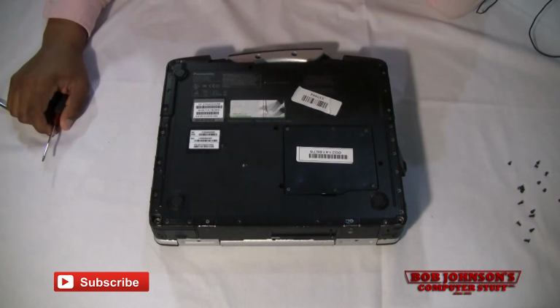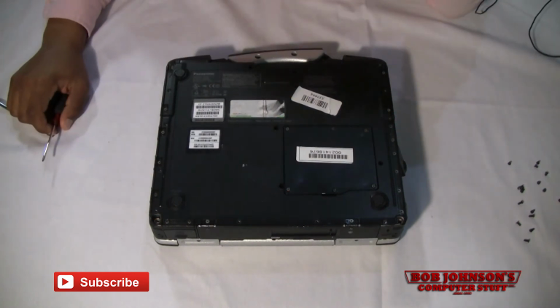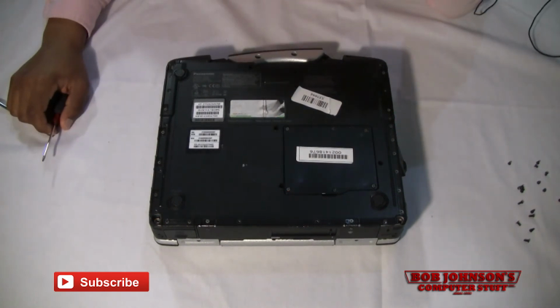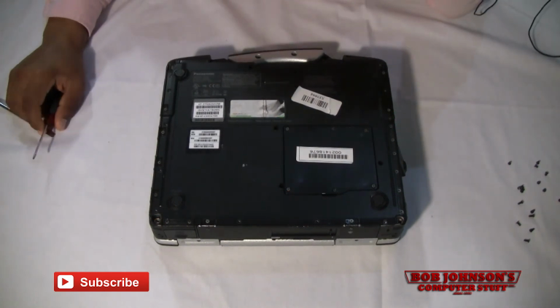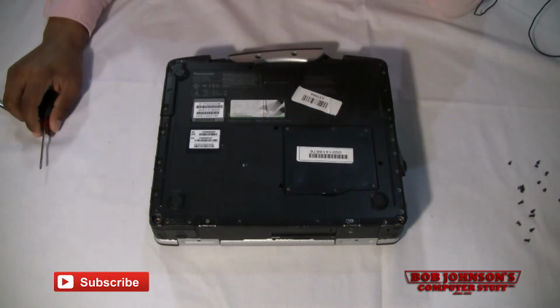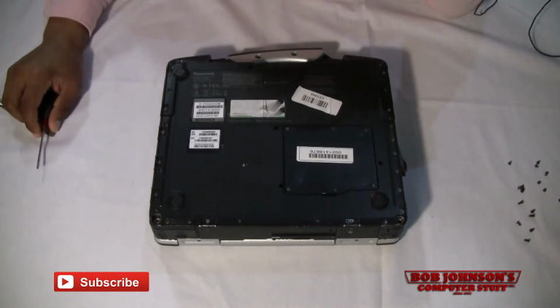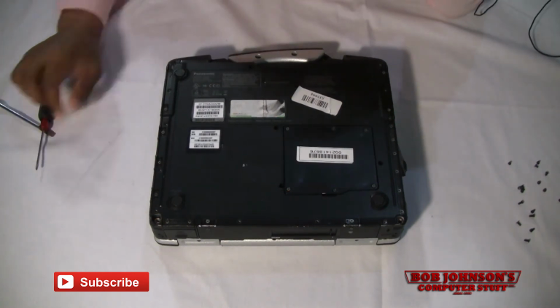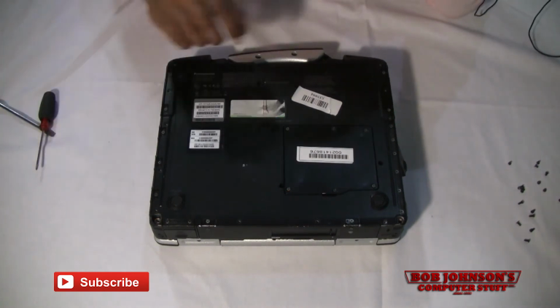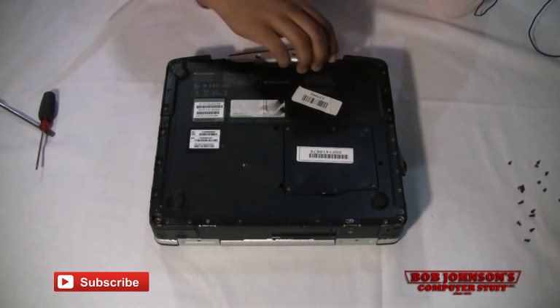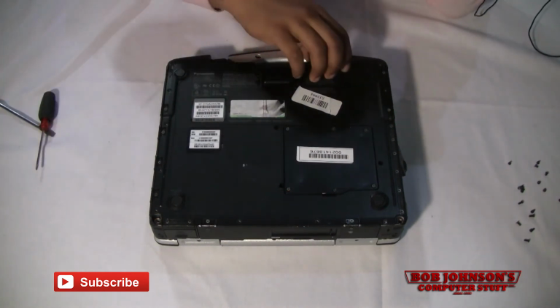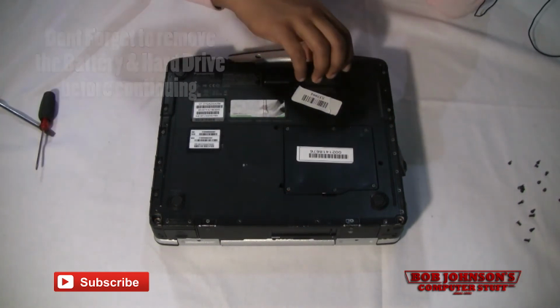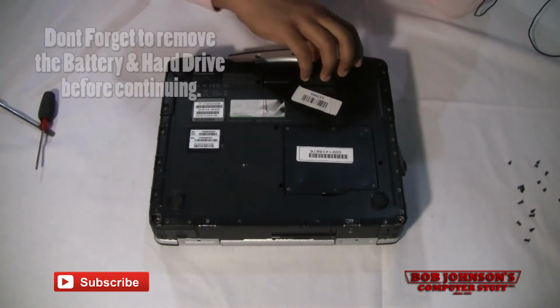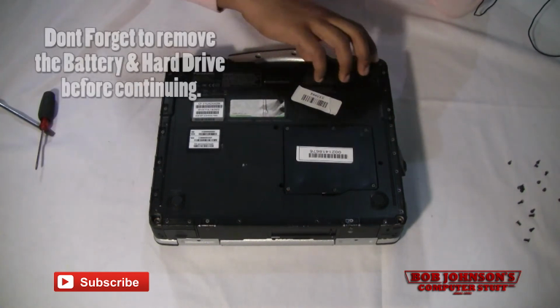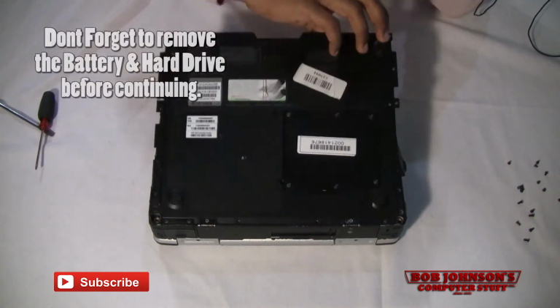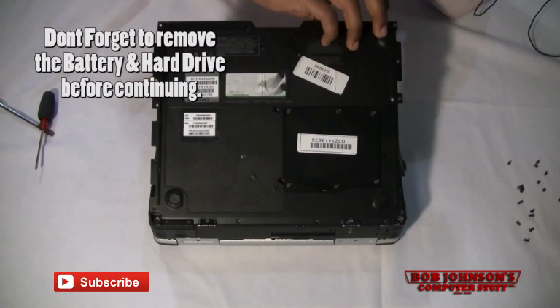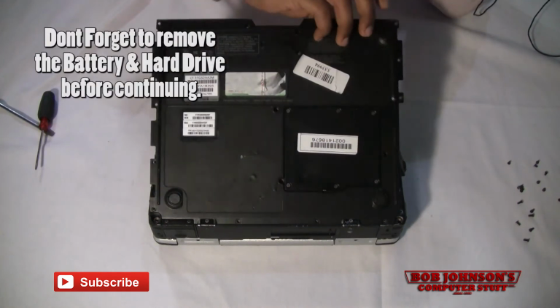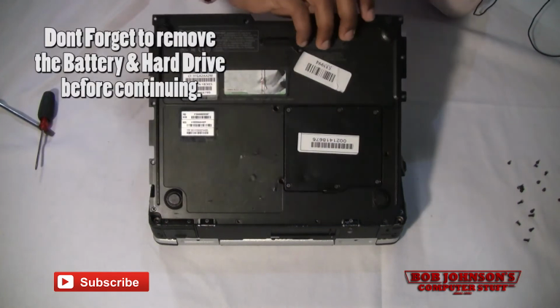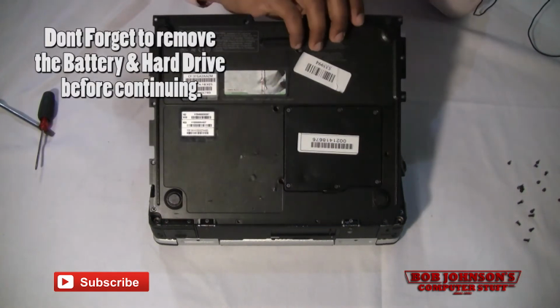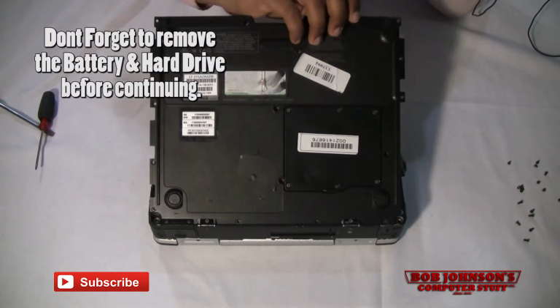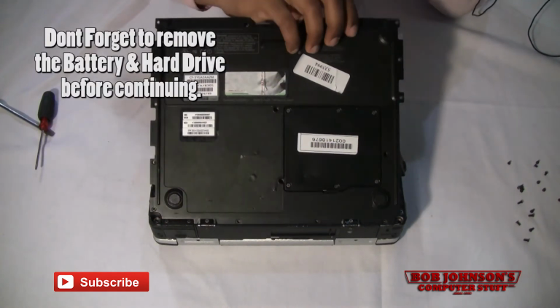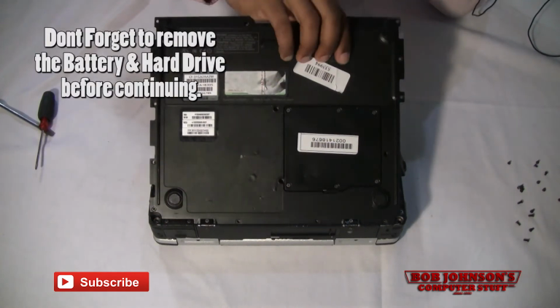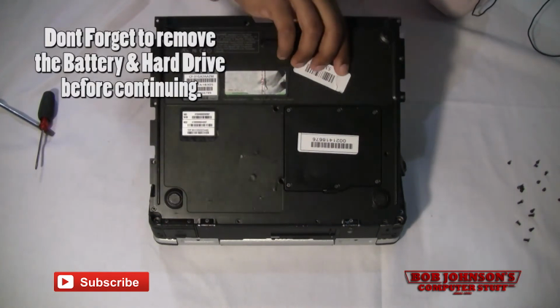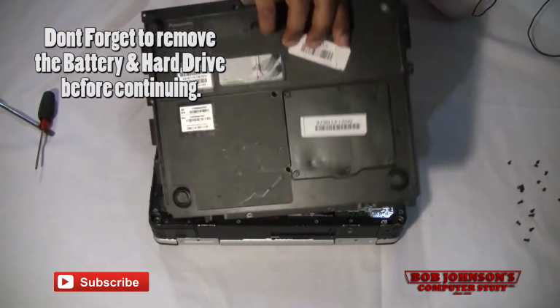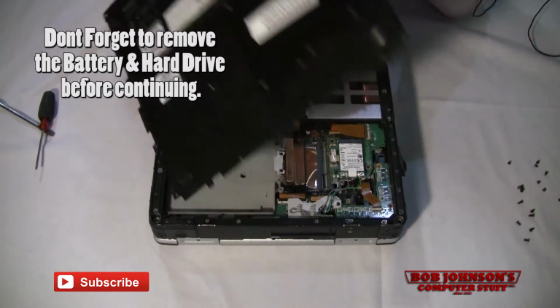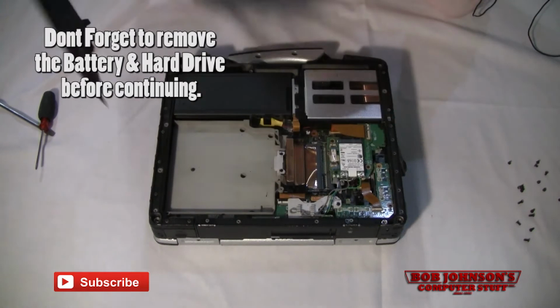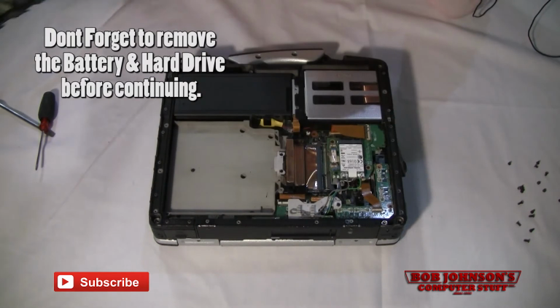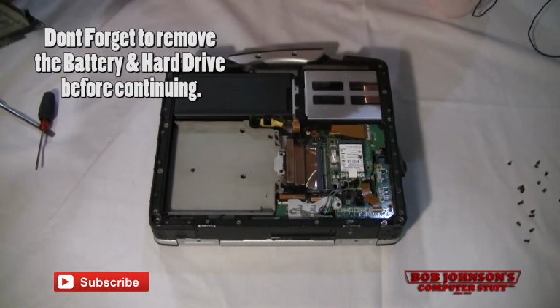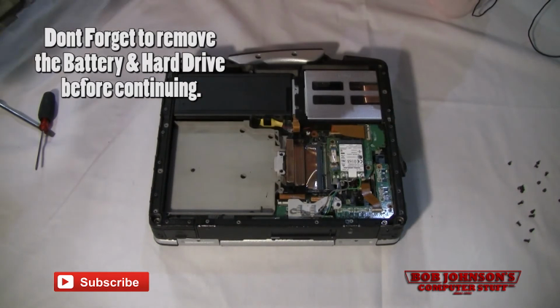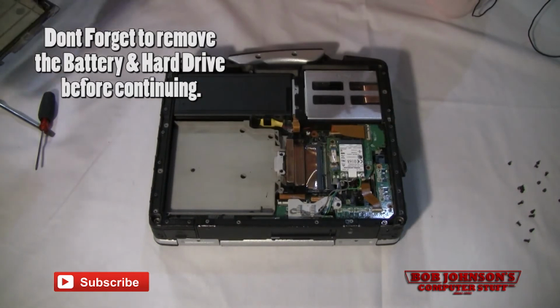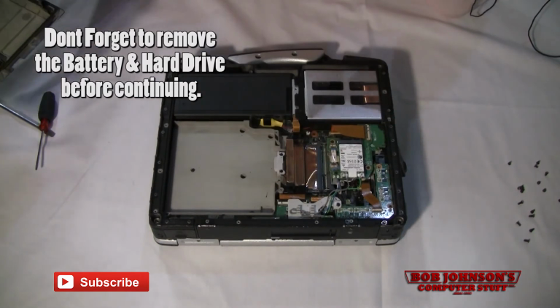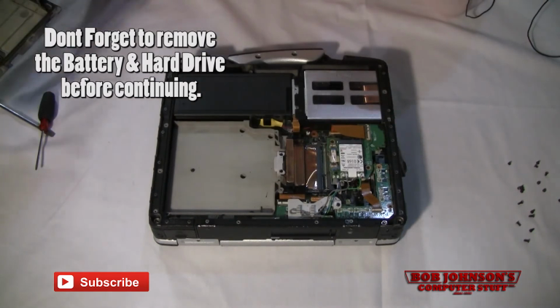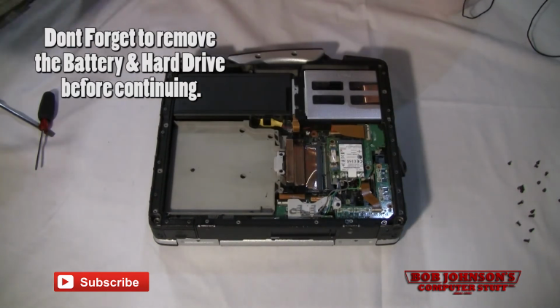The screws should be removed at this point. Now it's okay to lift the rear cabinet out of place. There we go.